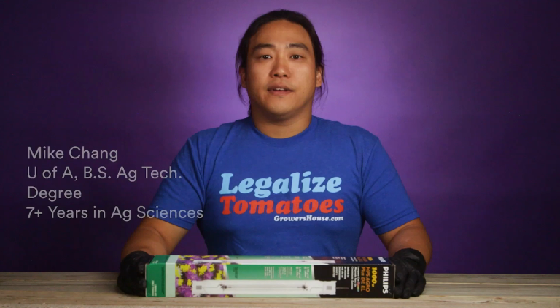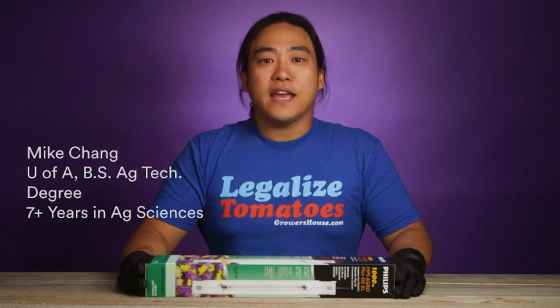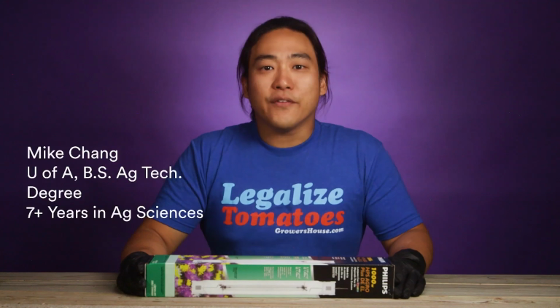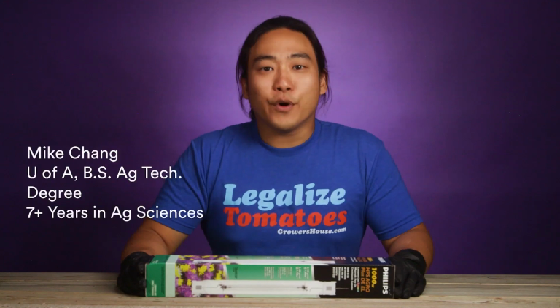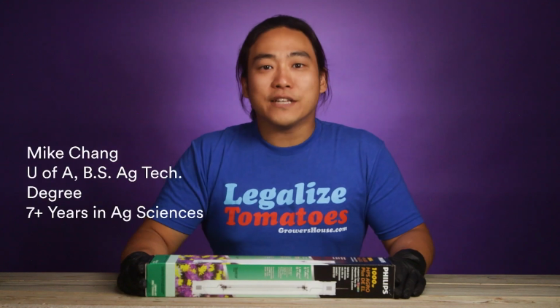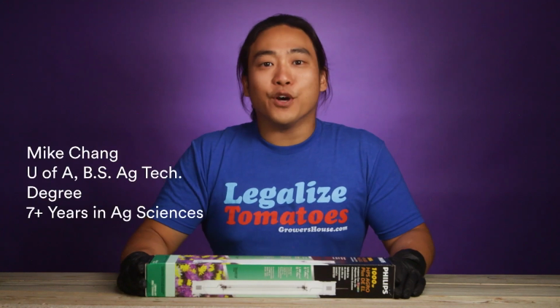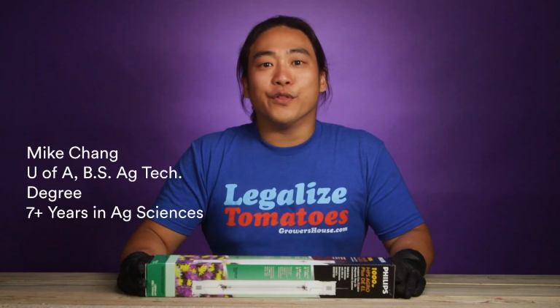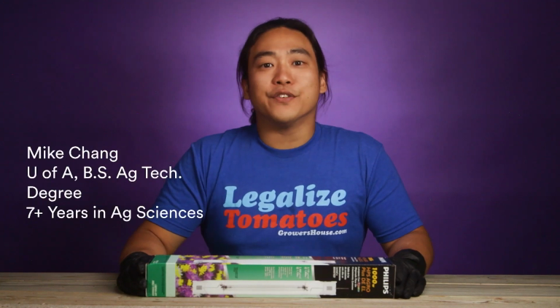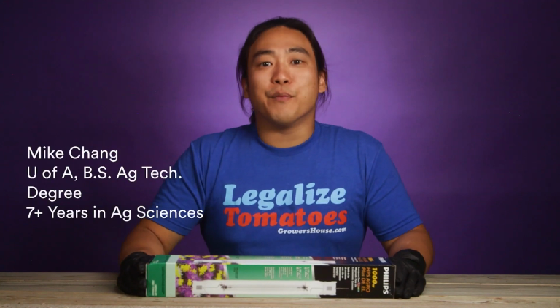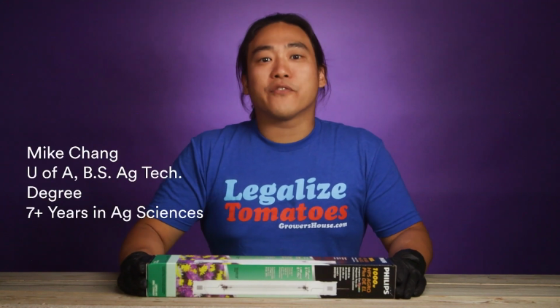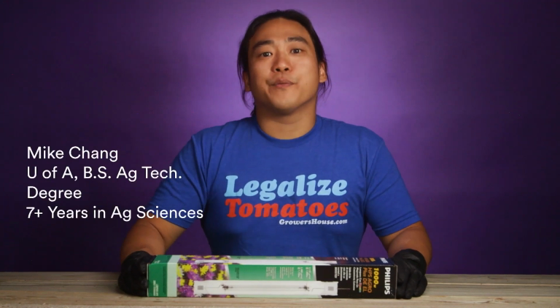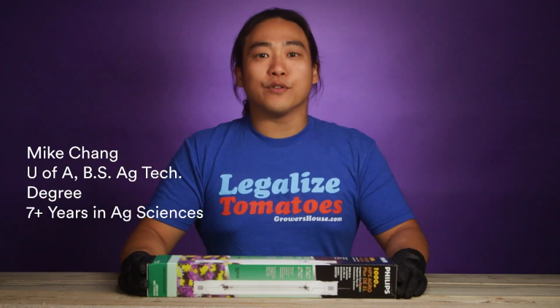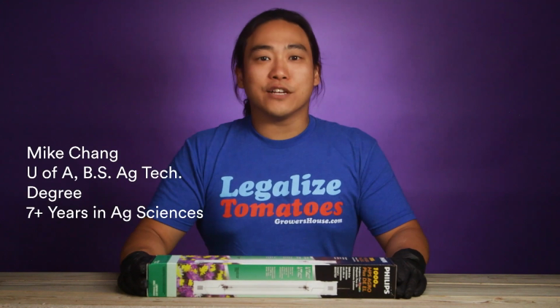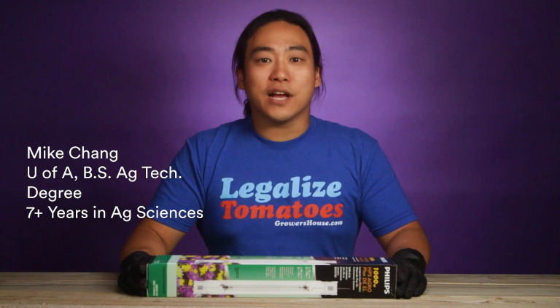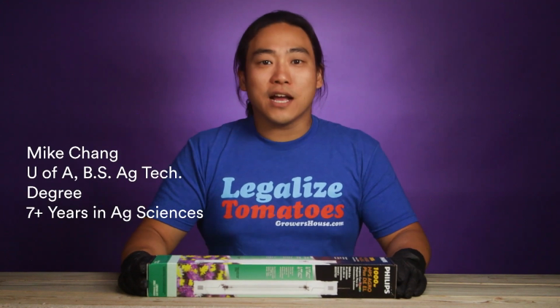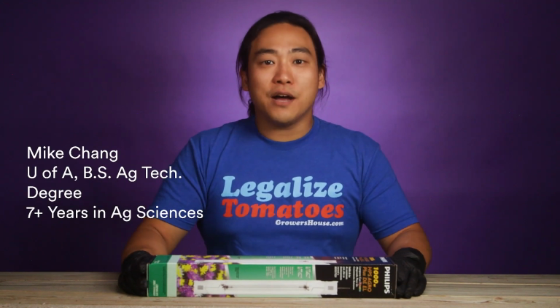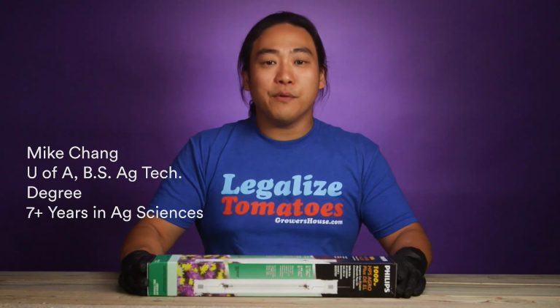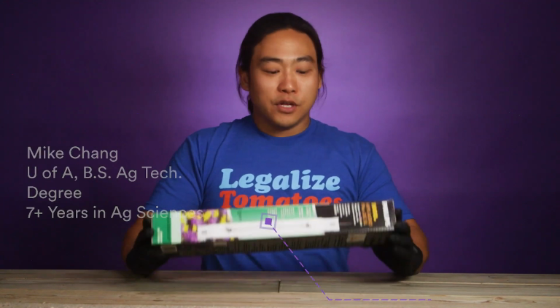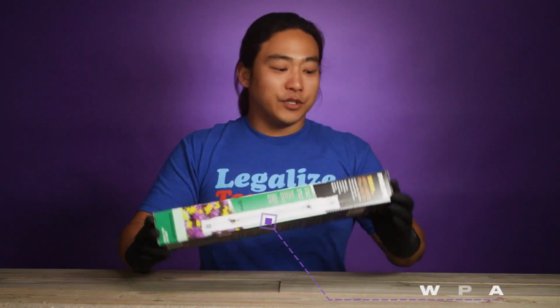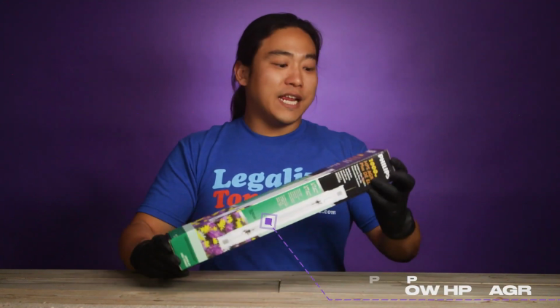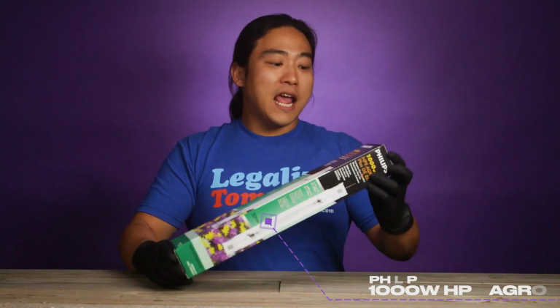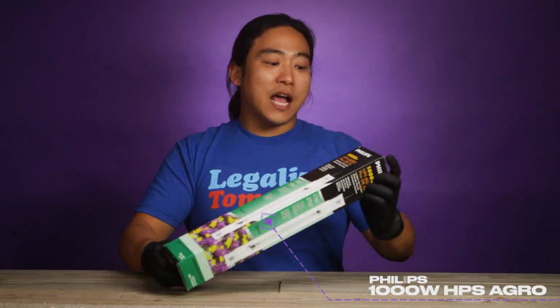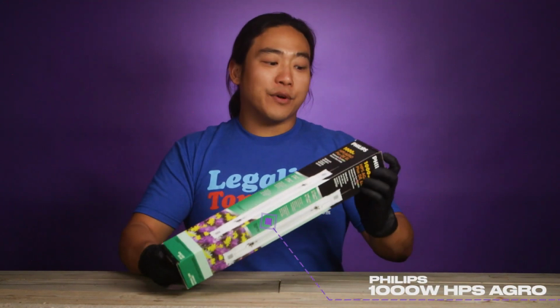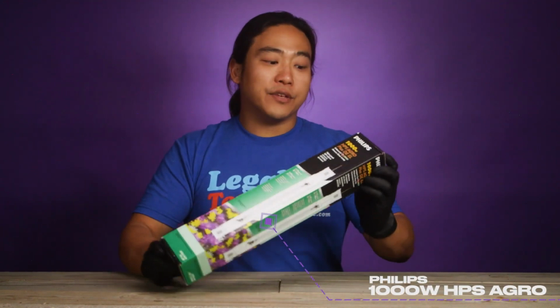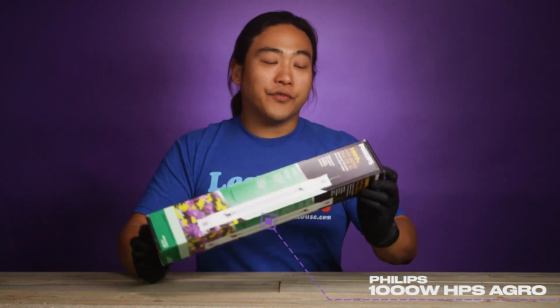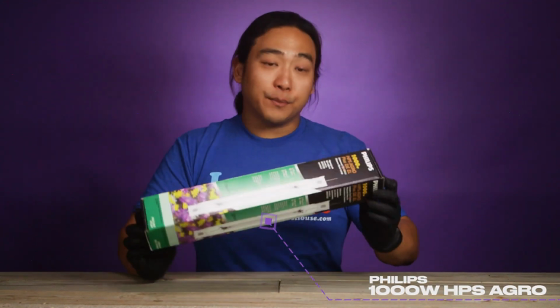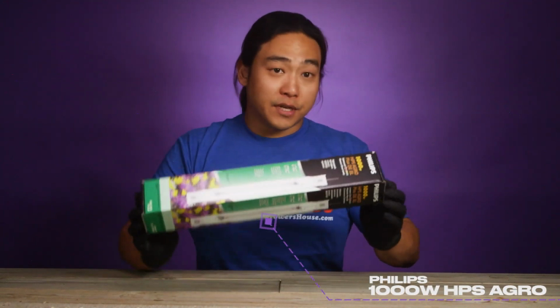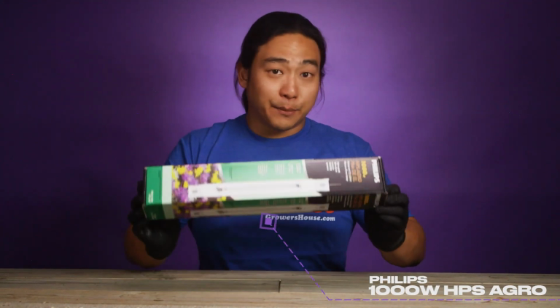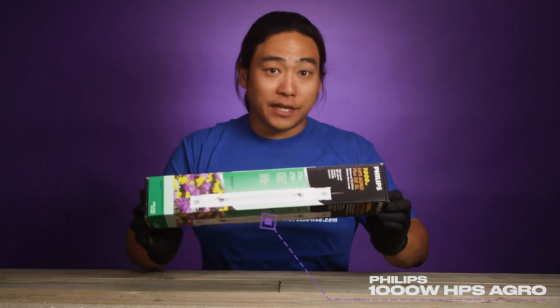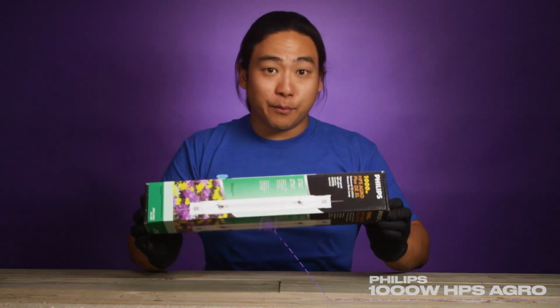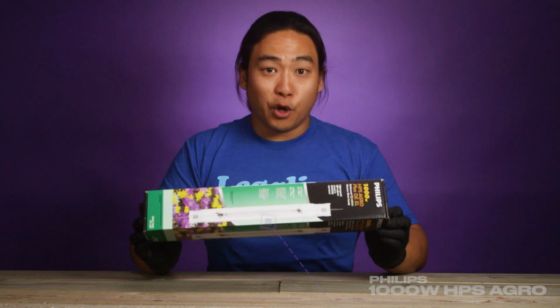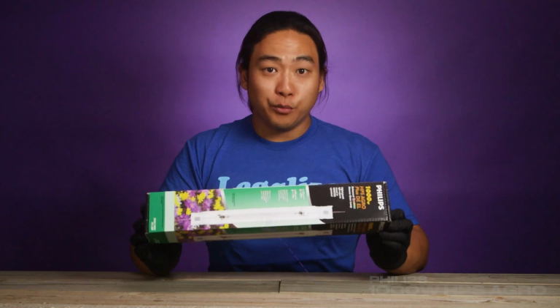Hey everyone, how's it going? This is Mike from GrowersHouse.com. Today I got one of these Philips double-ended bulbs.